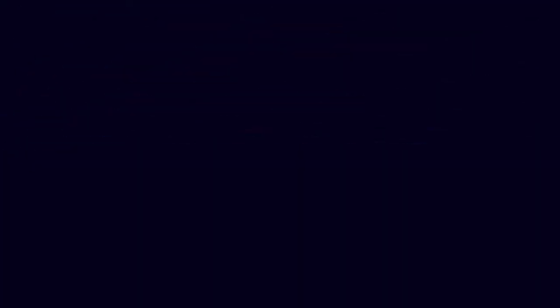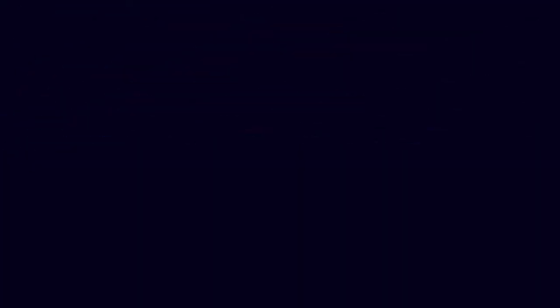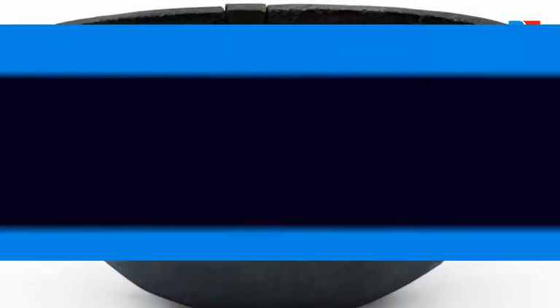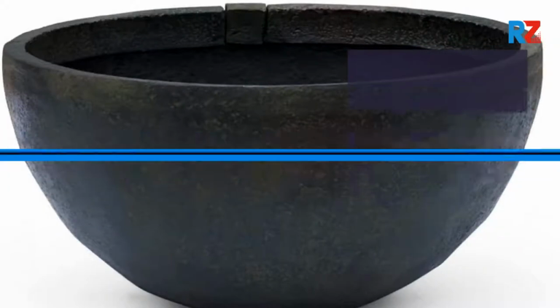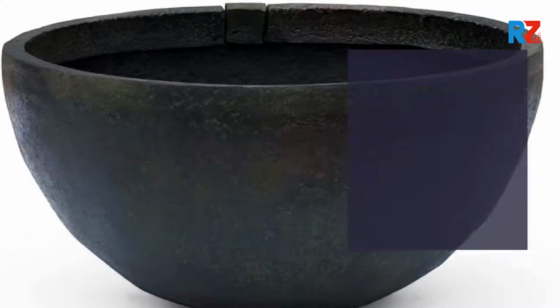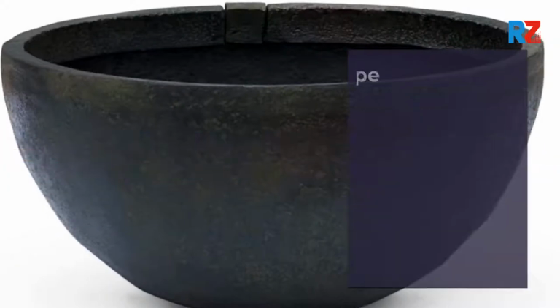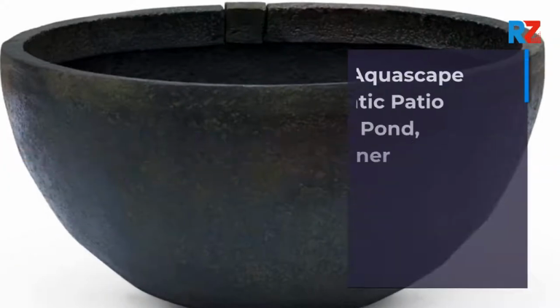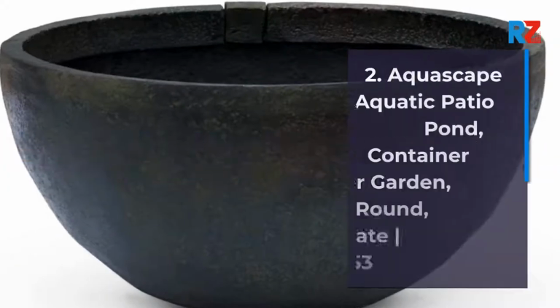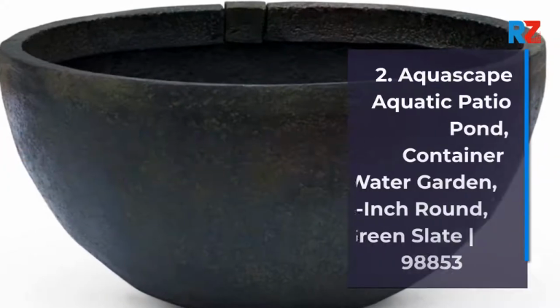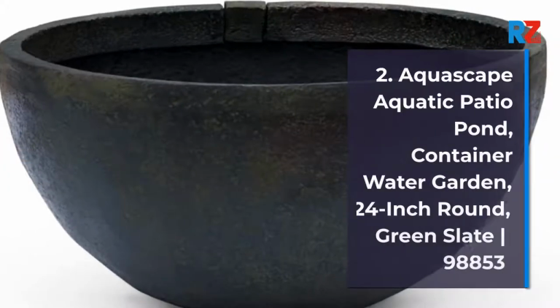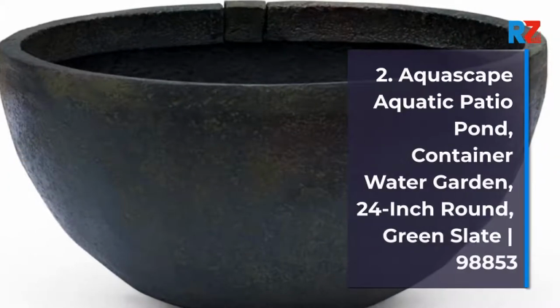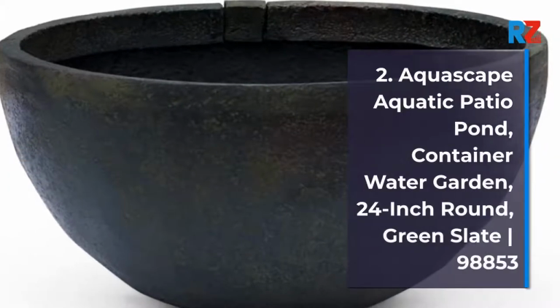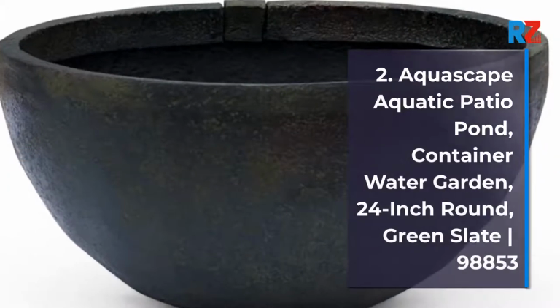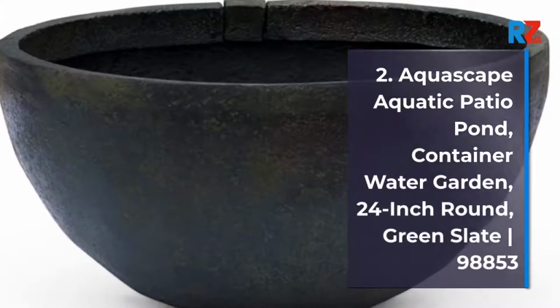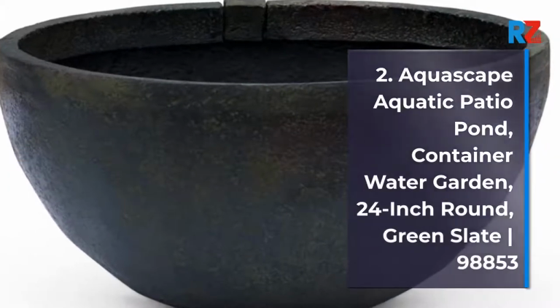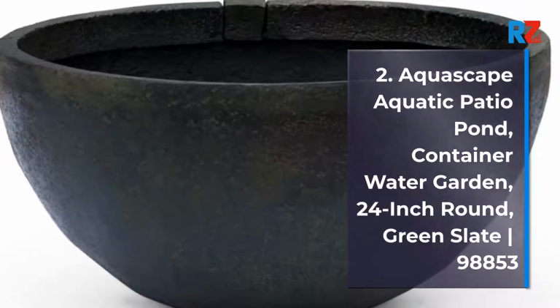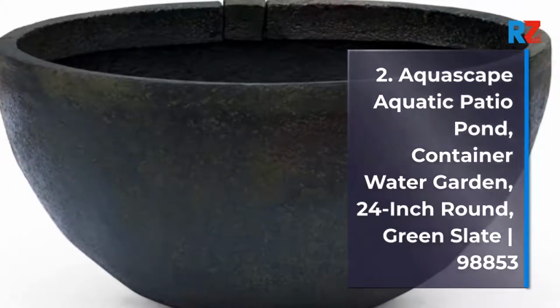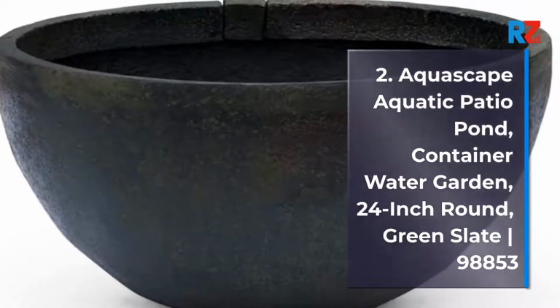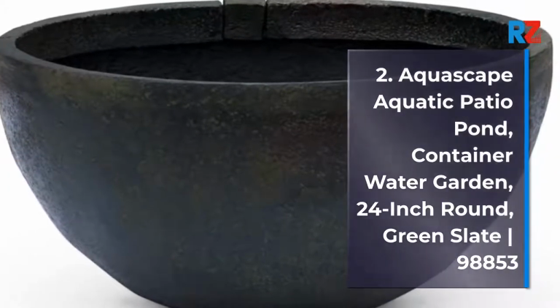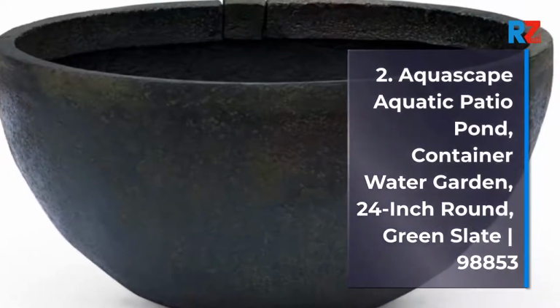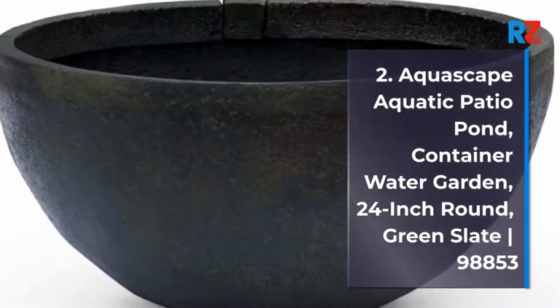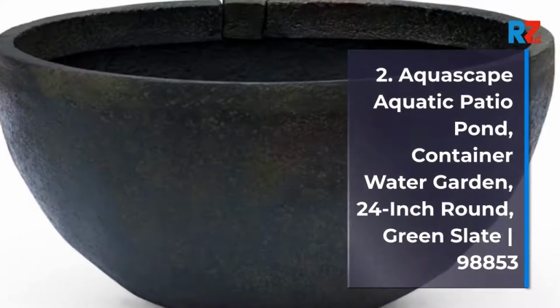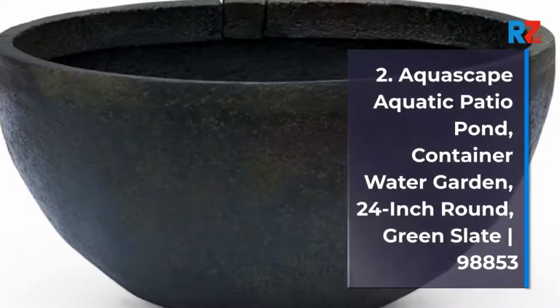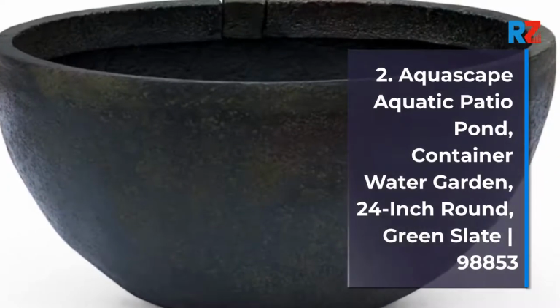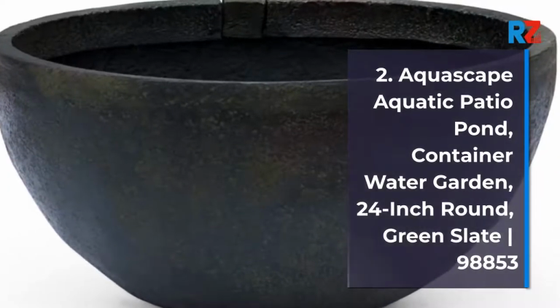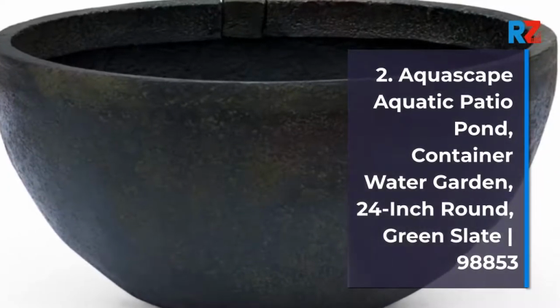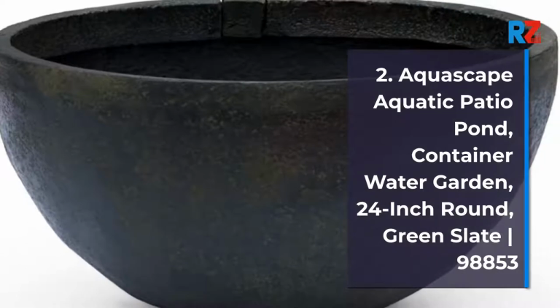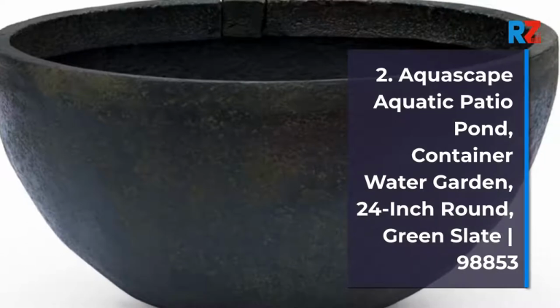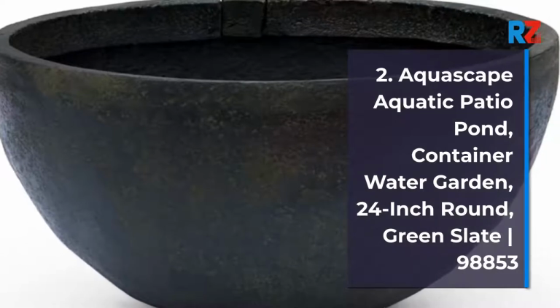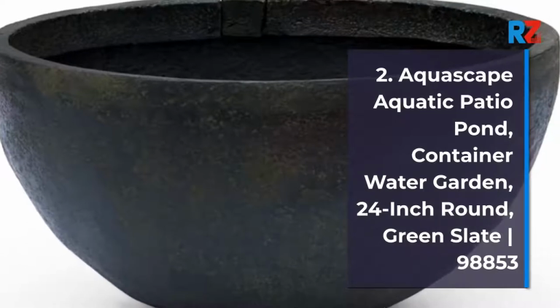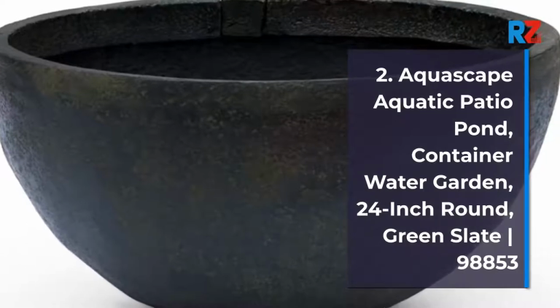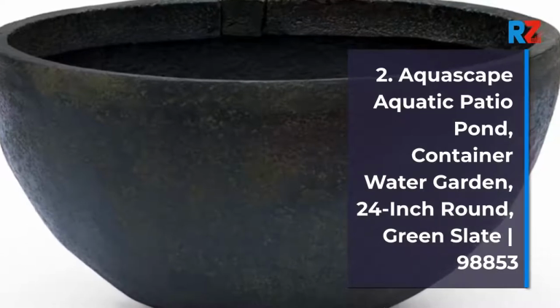2. Aquascape Aquatic Patio Pond, Container Water Garden, 24-Inch Round, Green Slate.